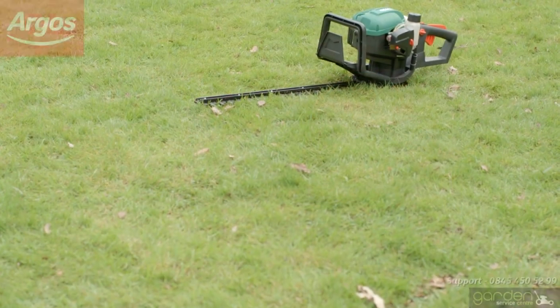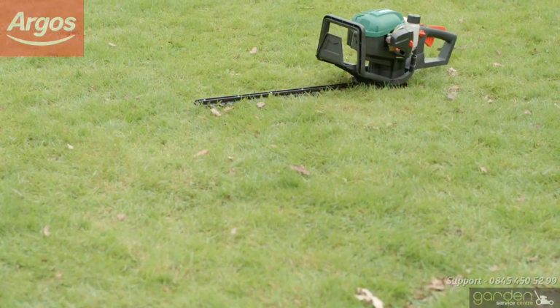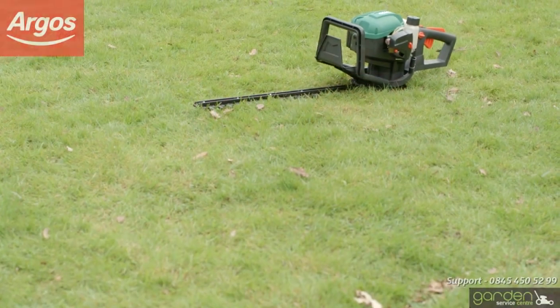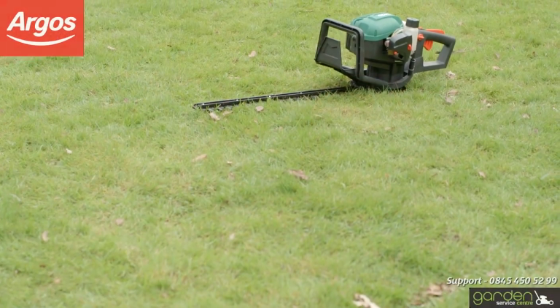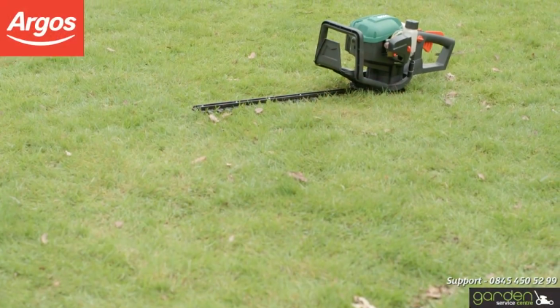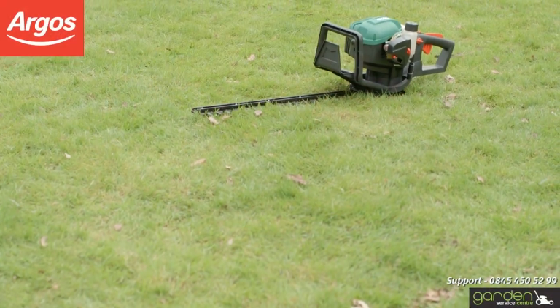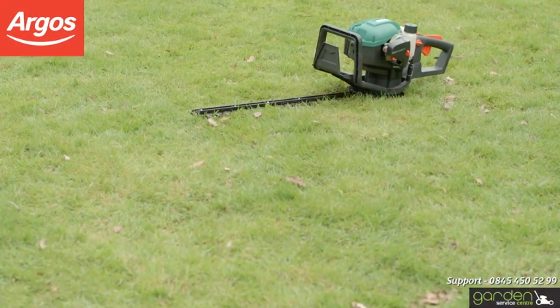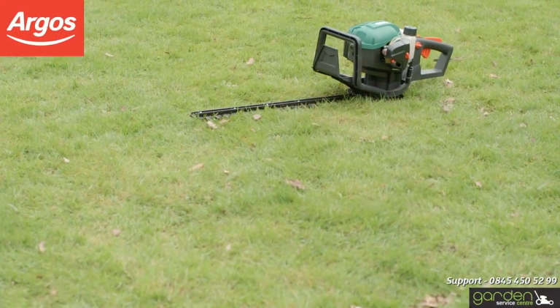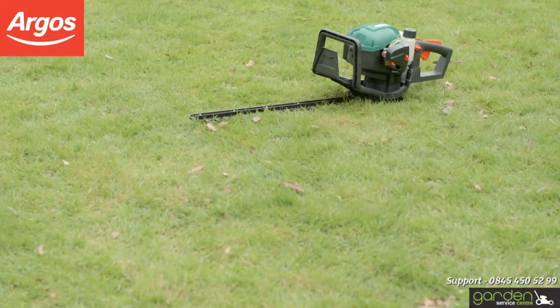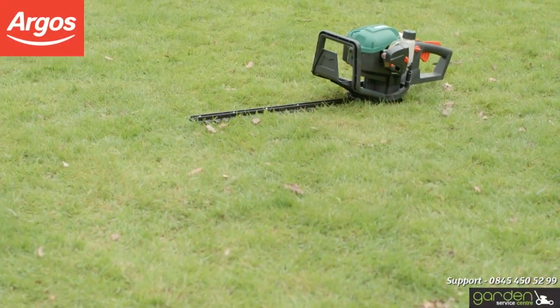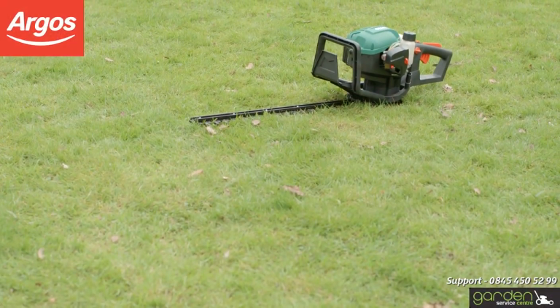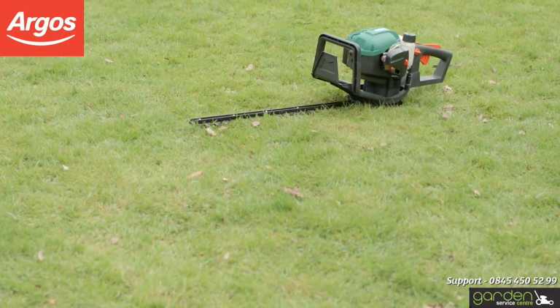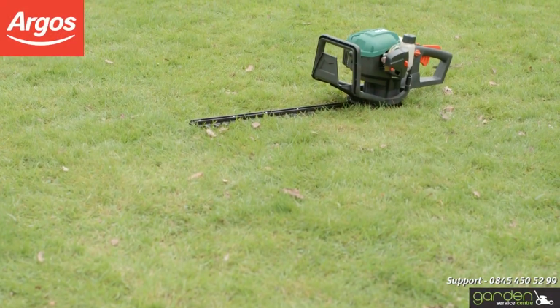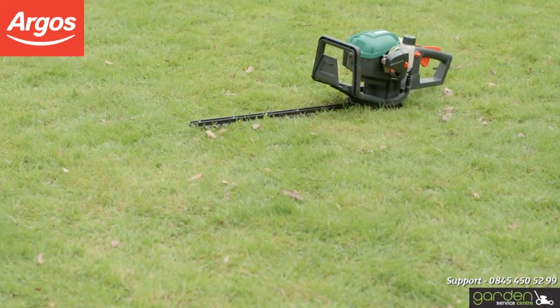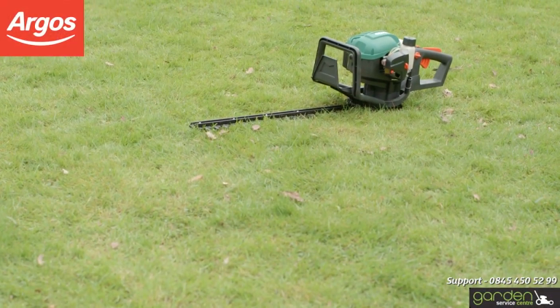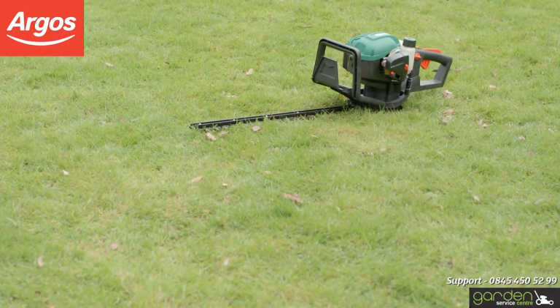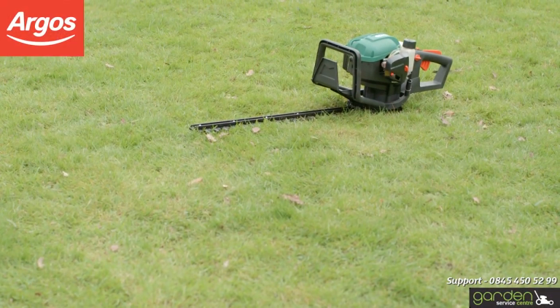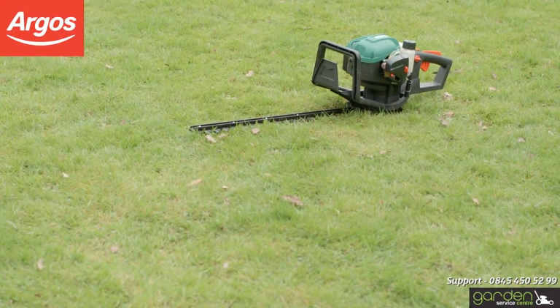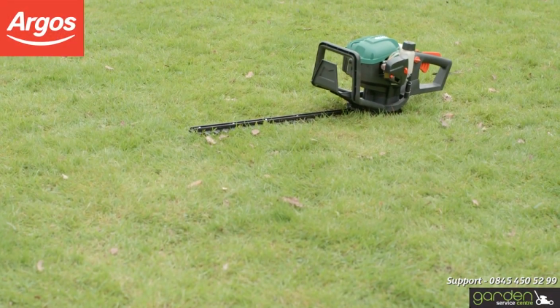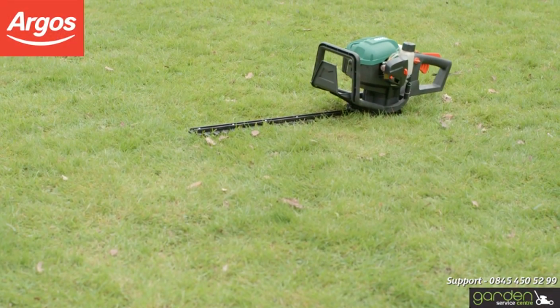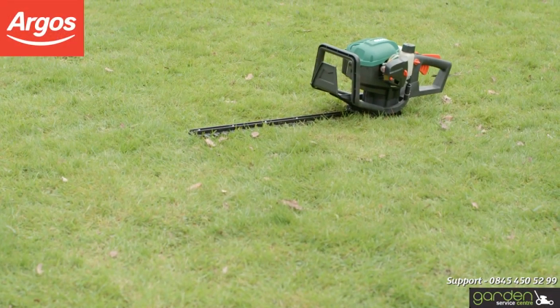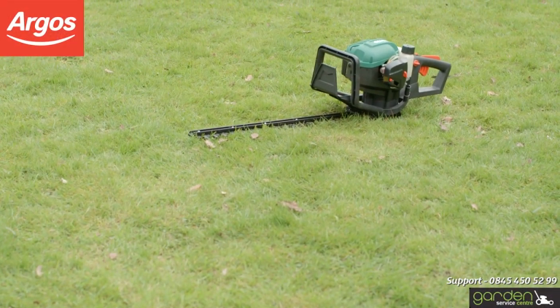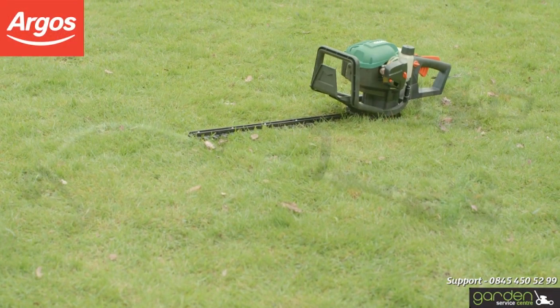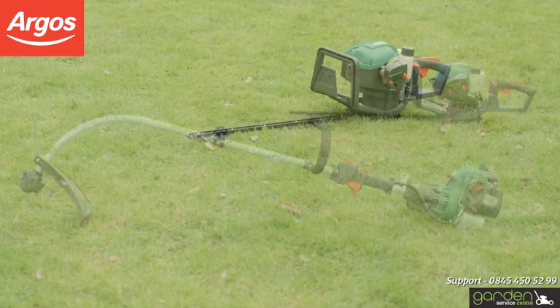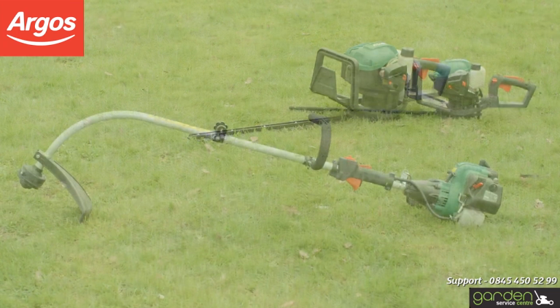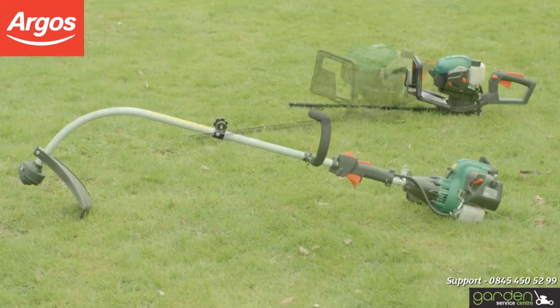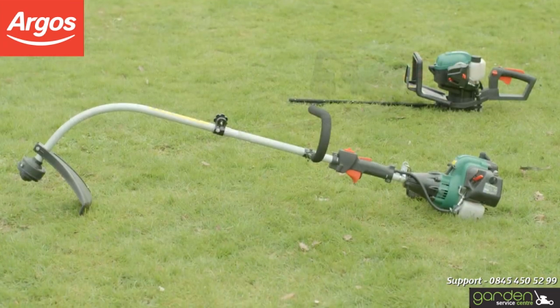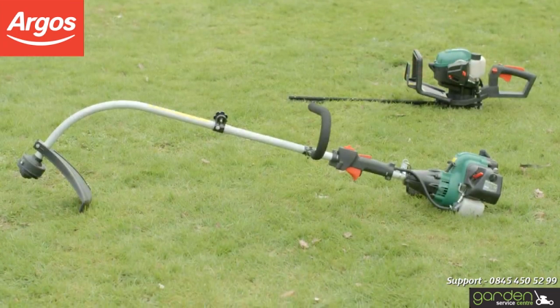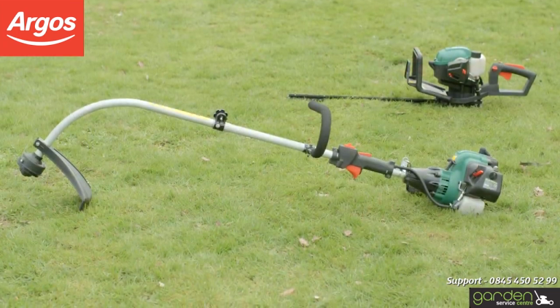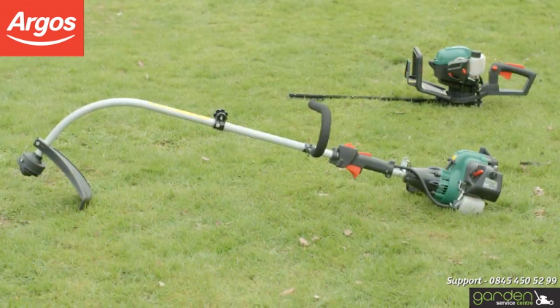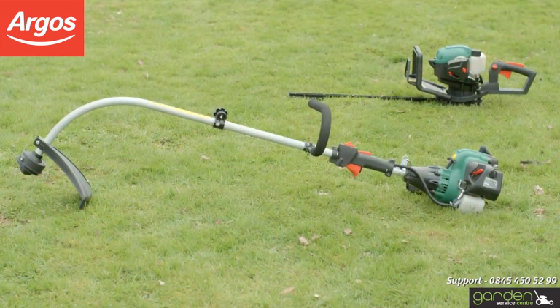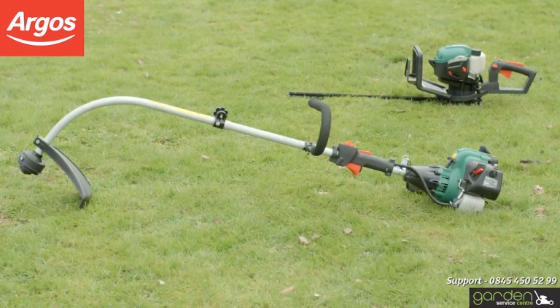If you're having trouble with your petrol garden product this spring, we've got some helpful tips to get you started.